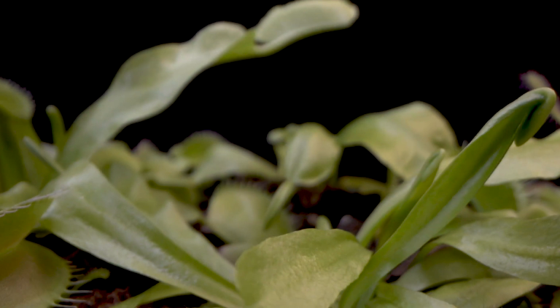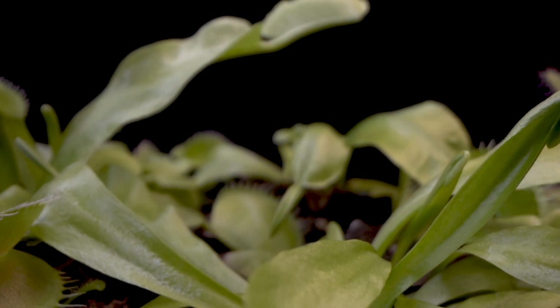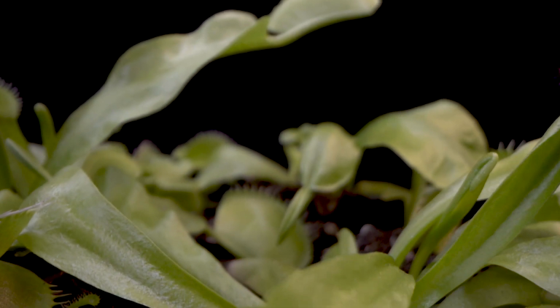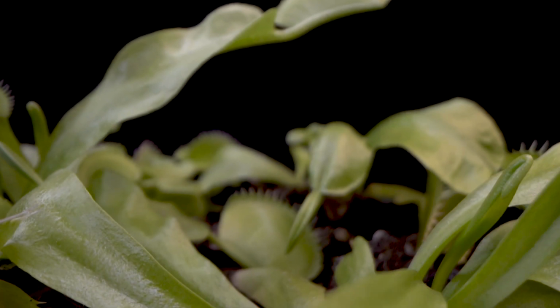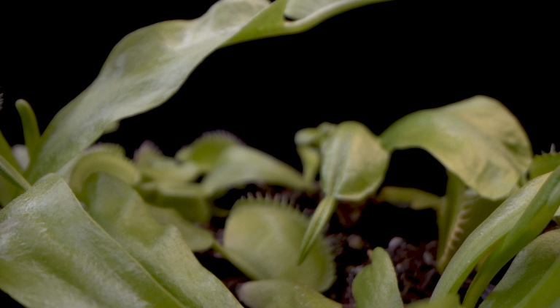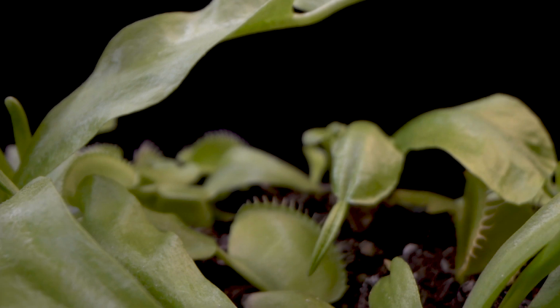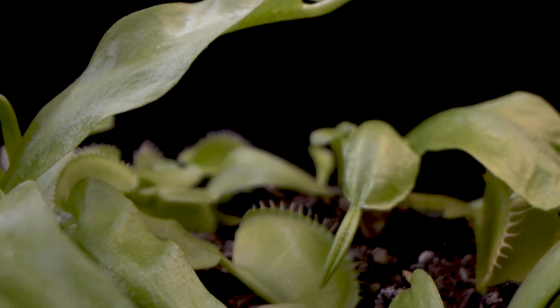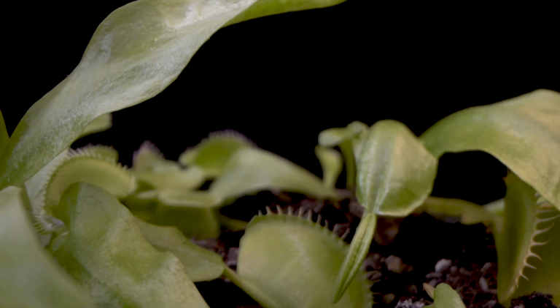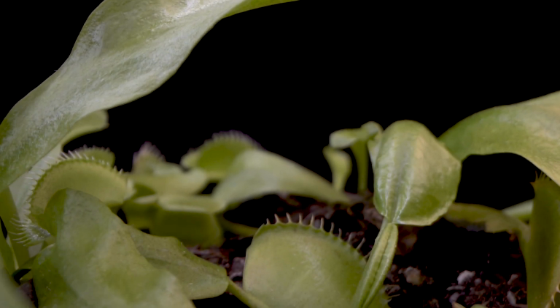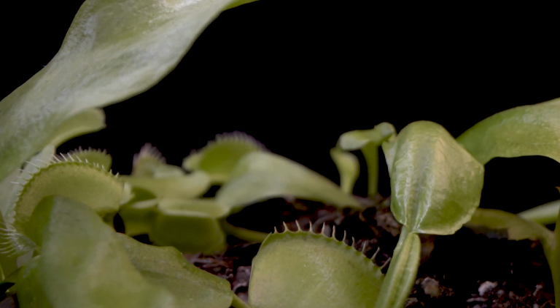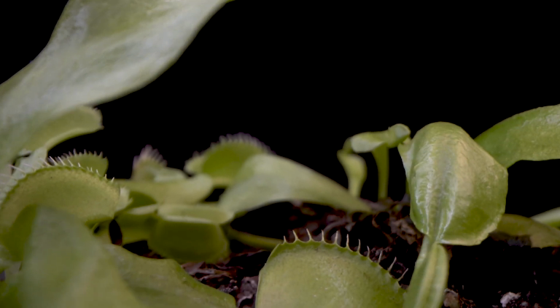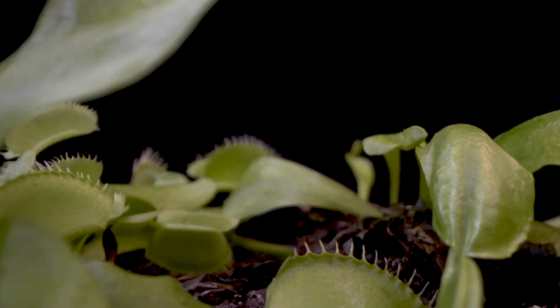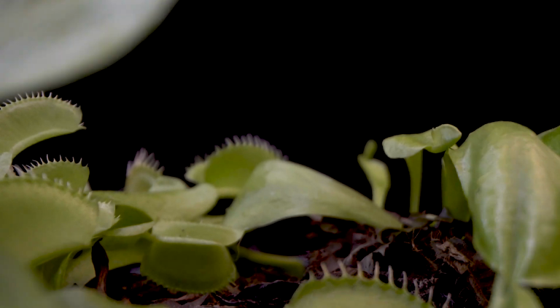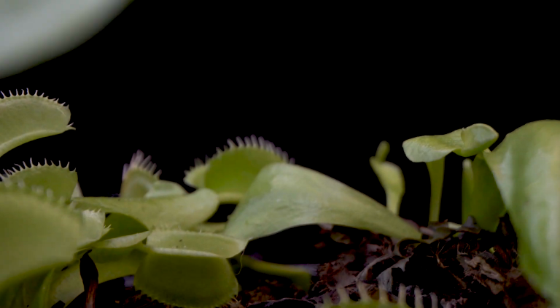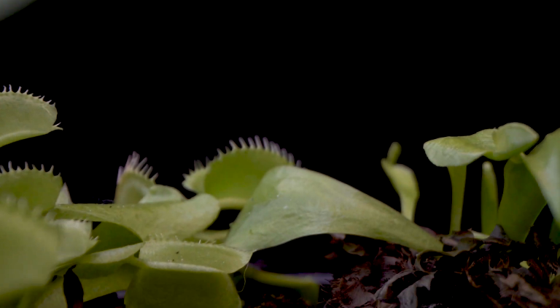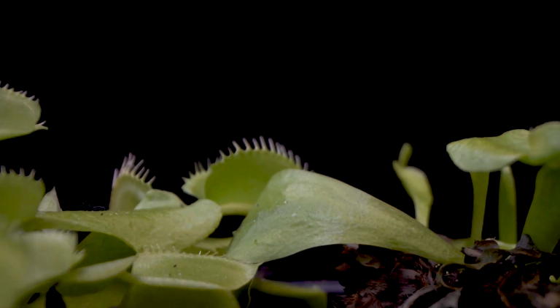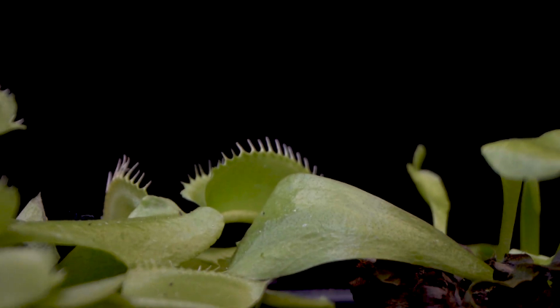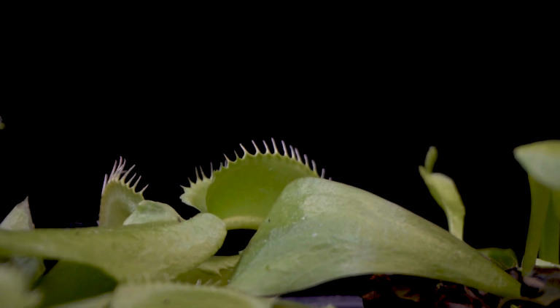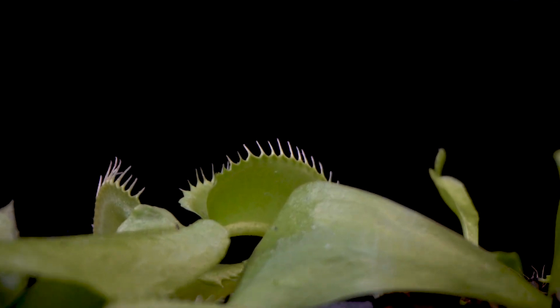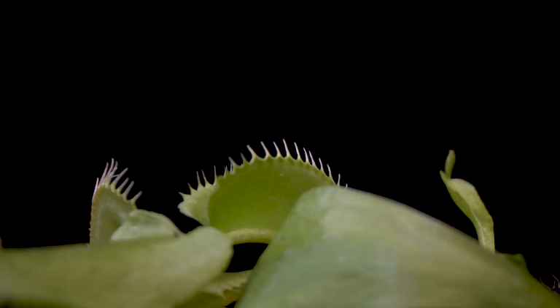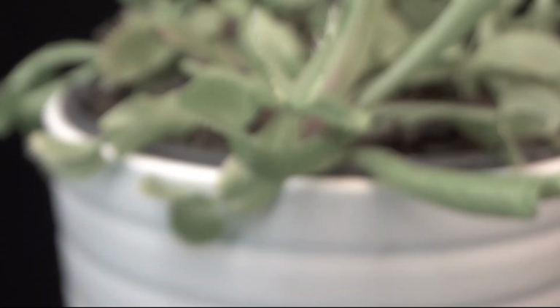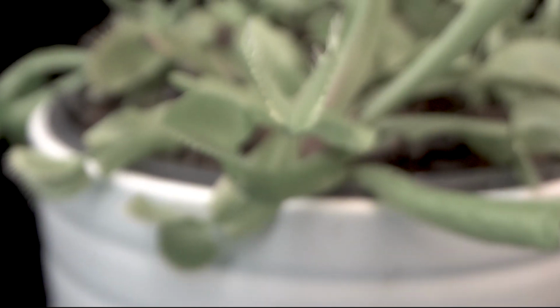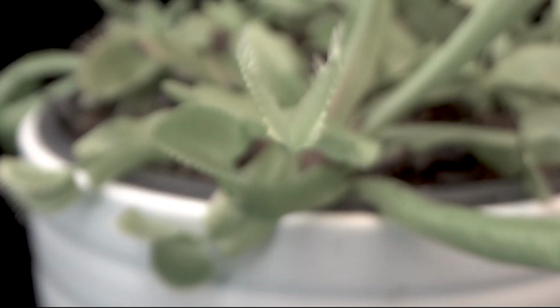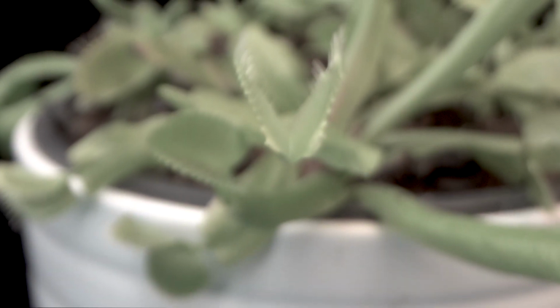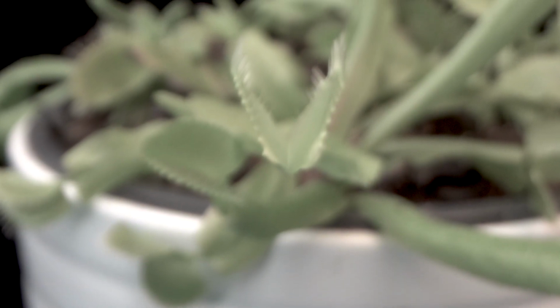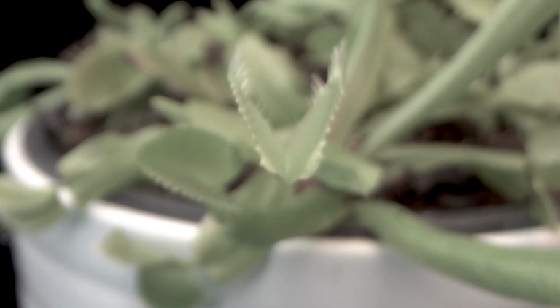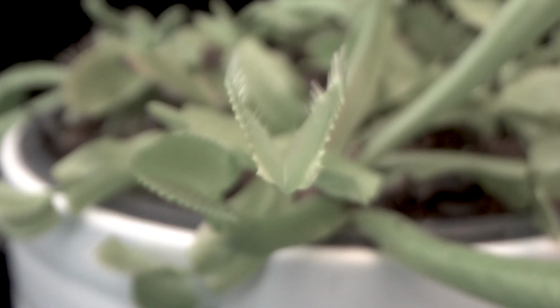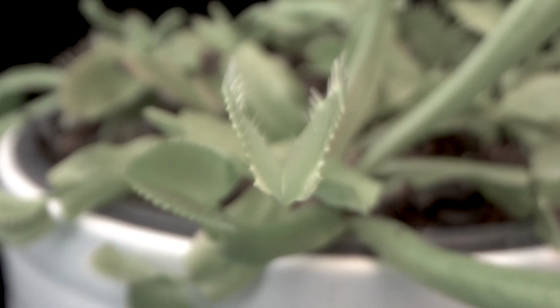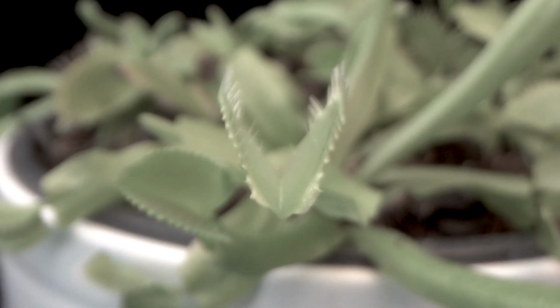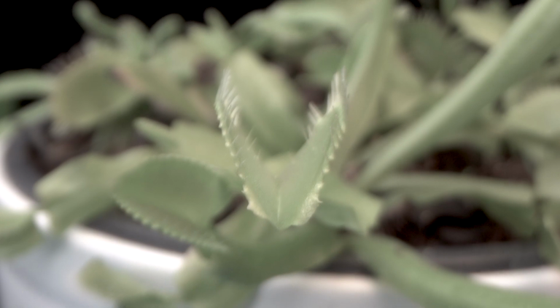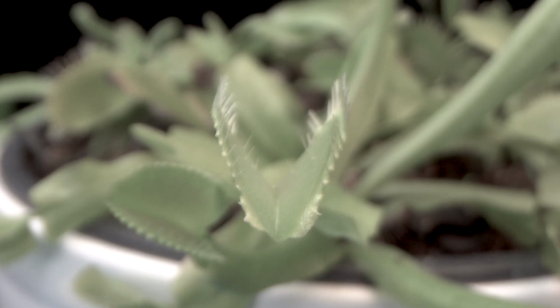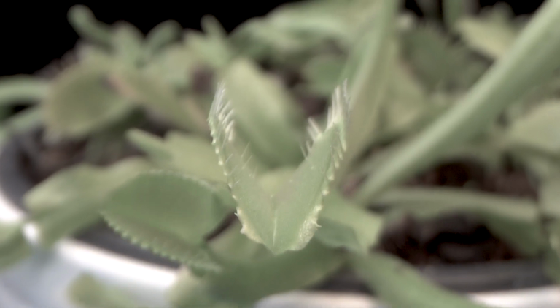This is one of my favorite shots. It somehow looks as if a very small drone is flying through the leaves of the Venus flytrap.